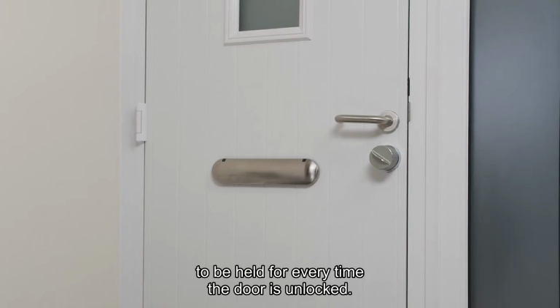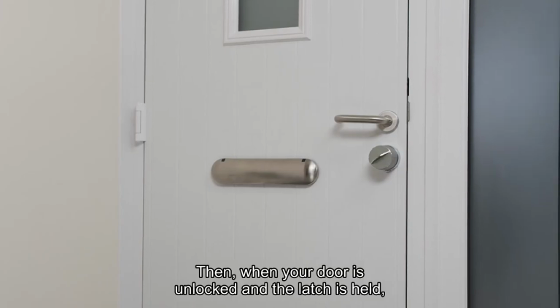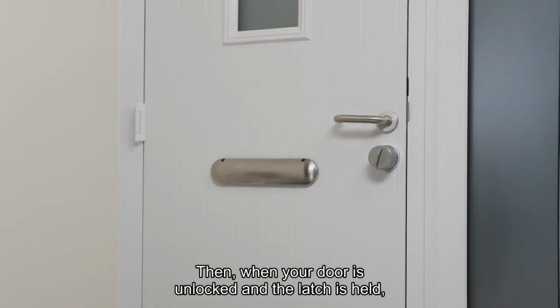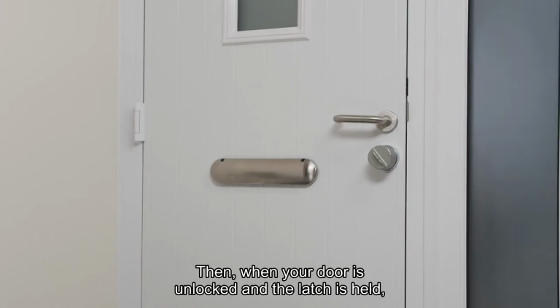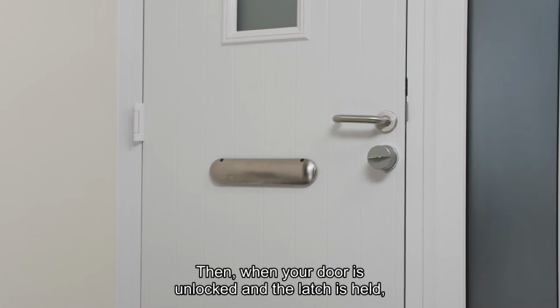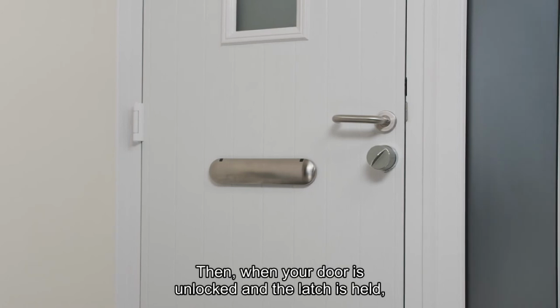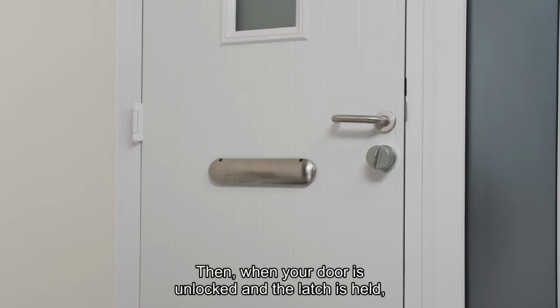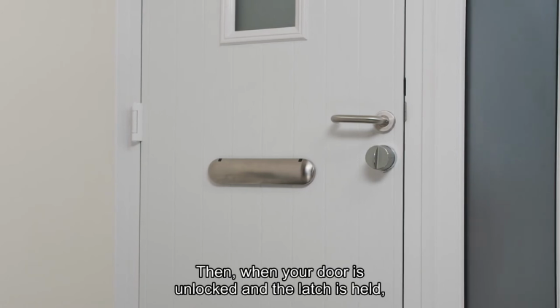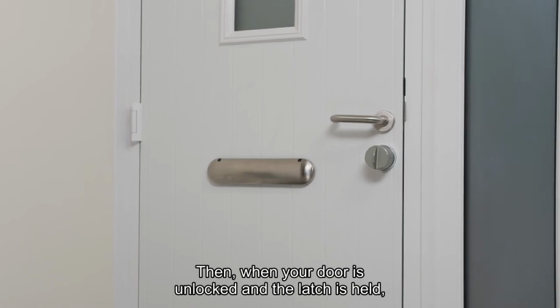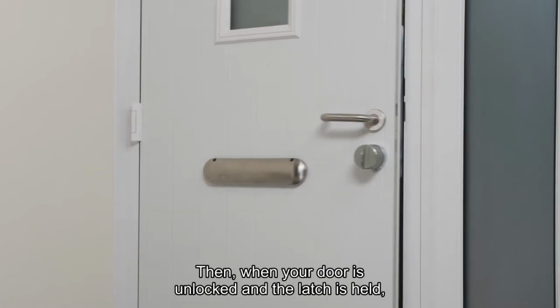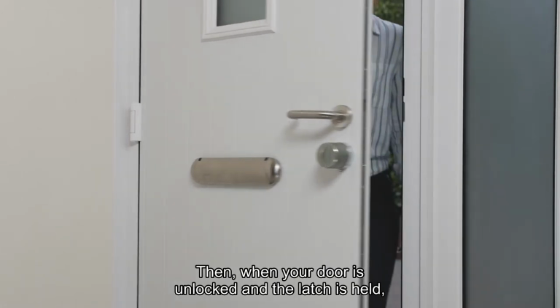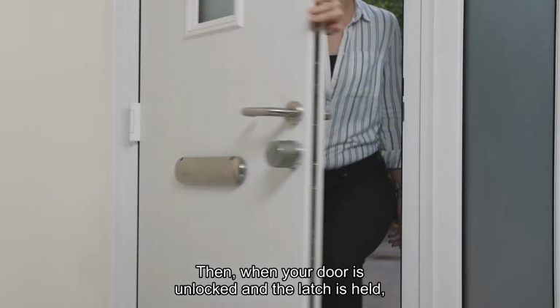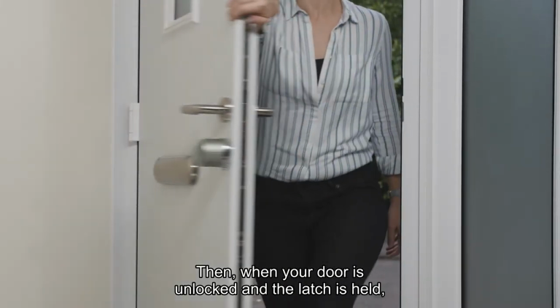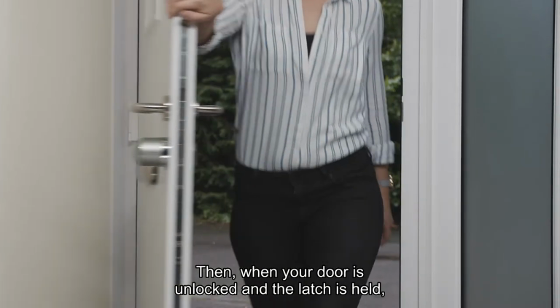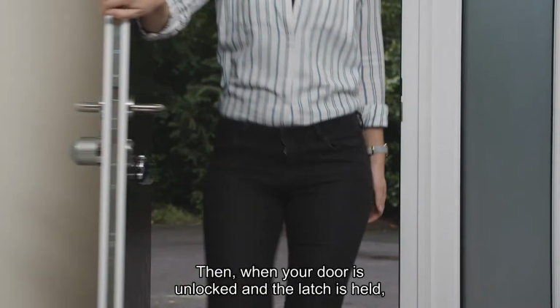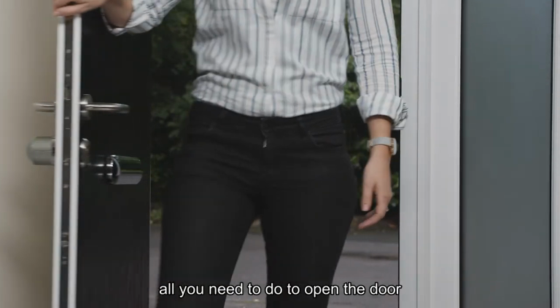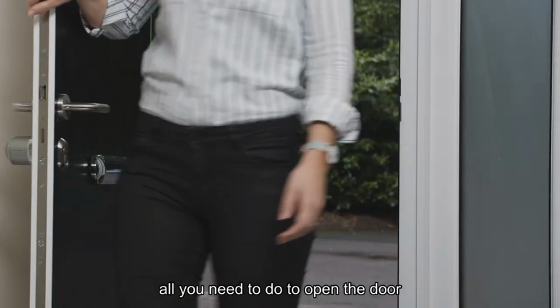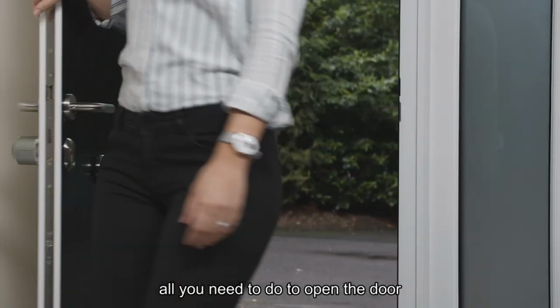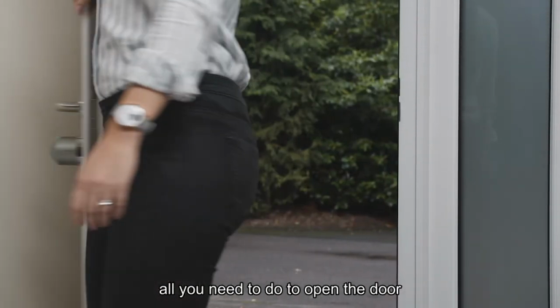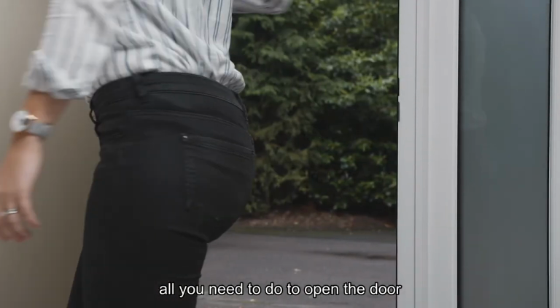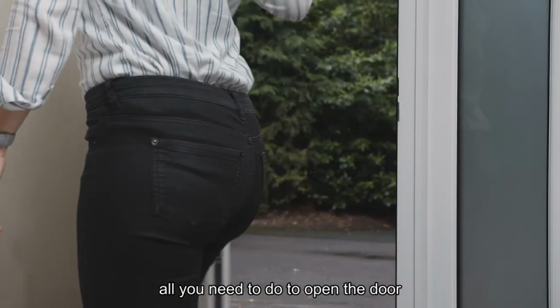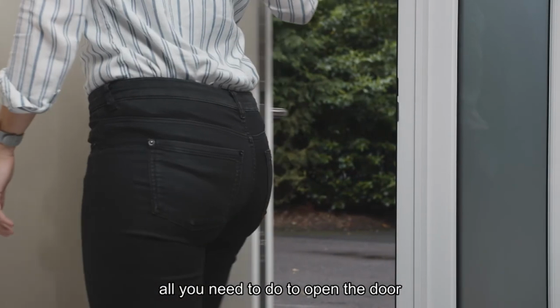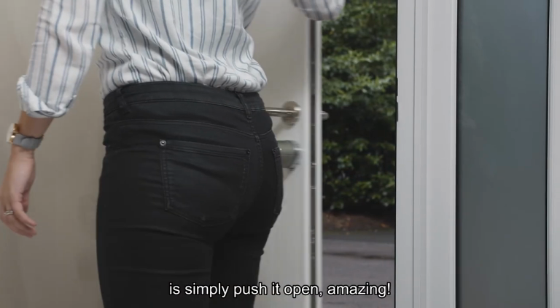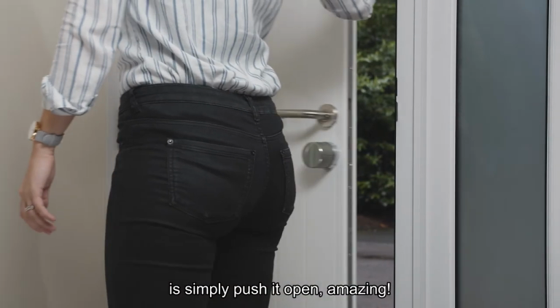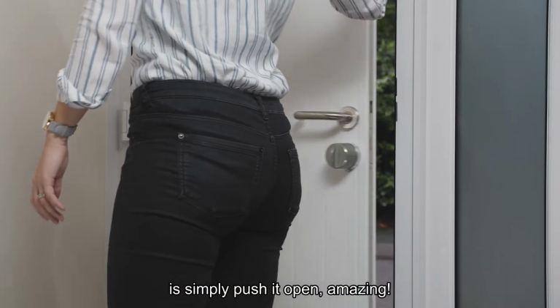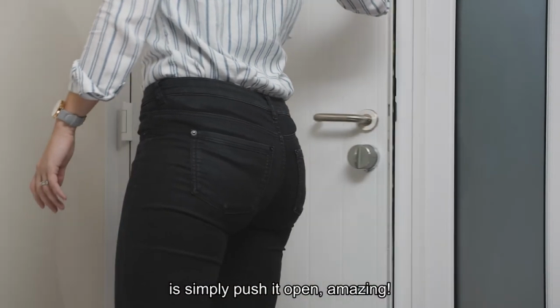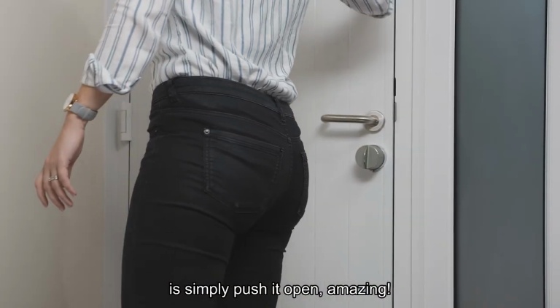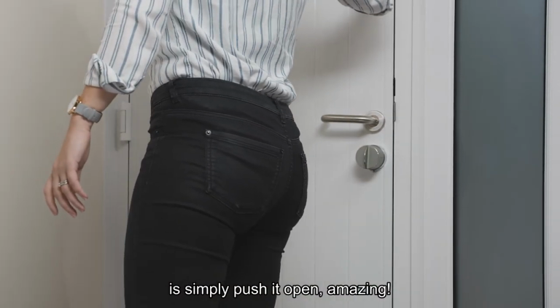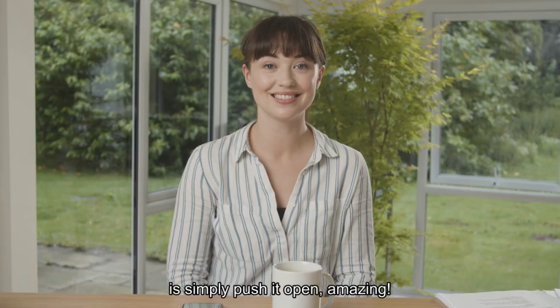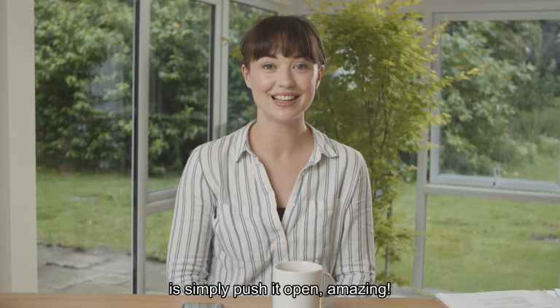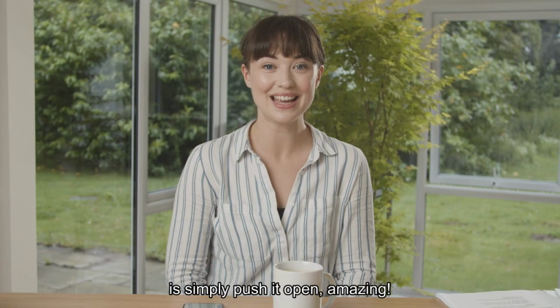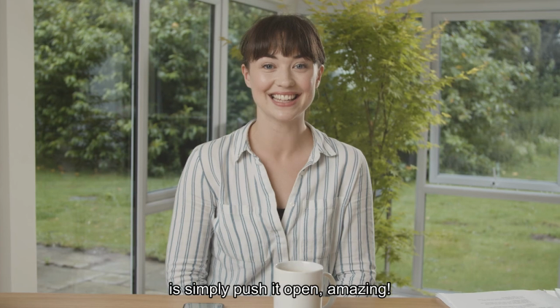Then when your door is unlocked and the latch is held, all you need to do to open the door is simply push it open. Amazing!